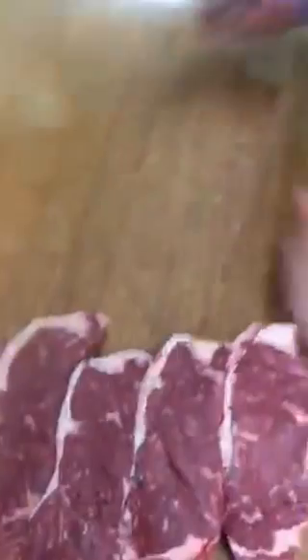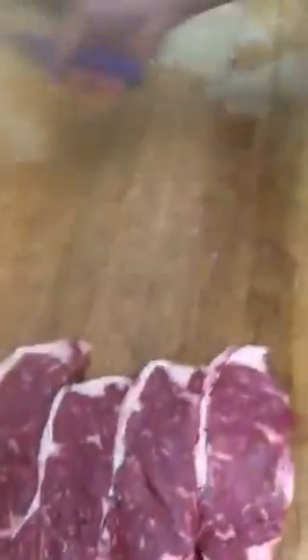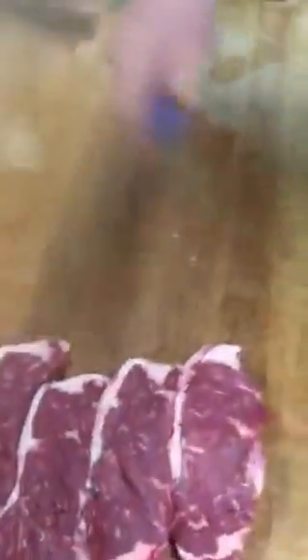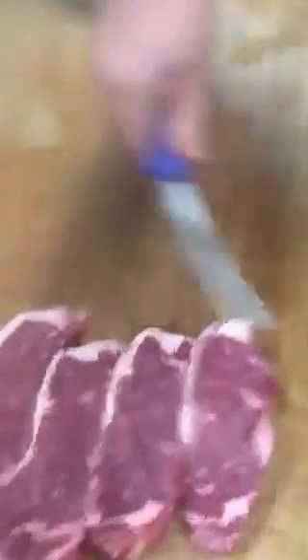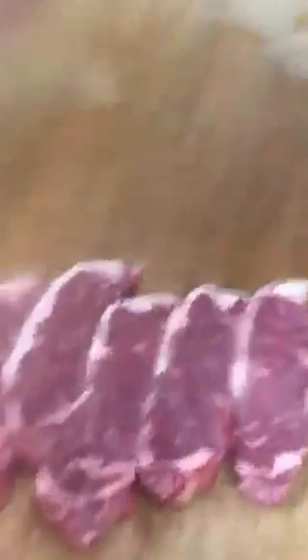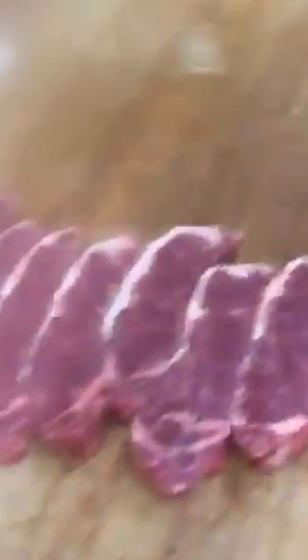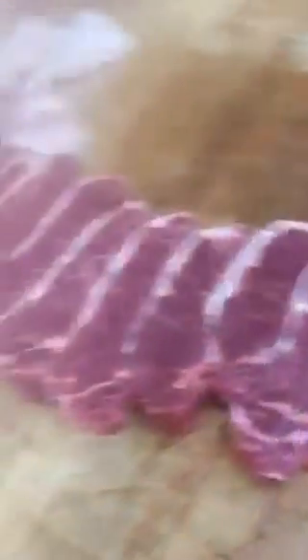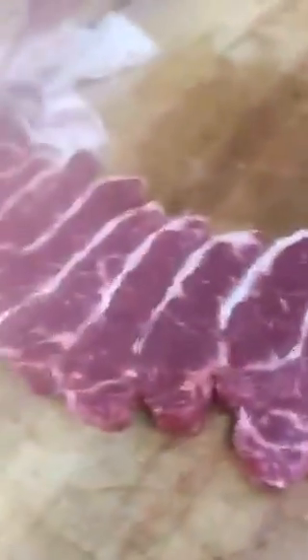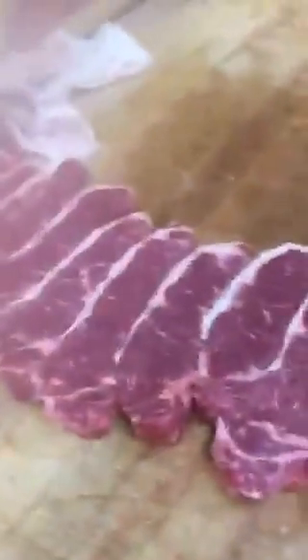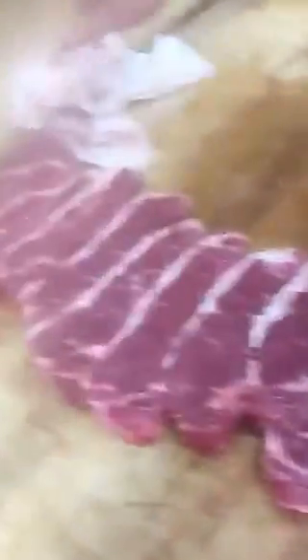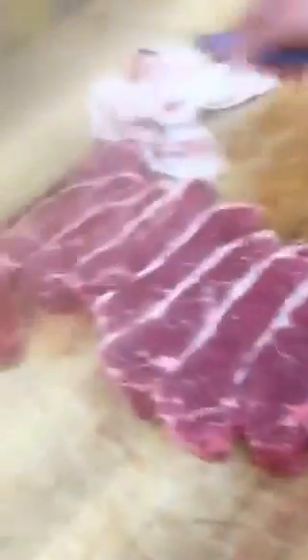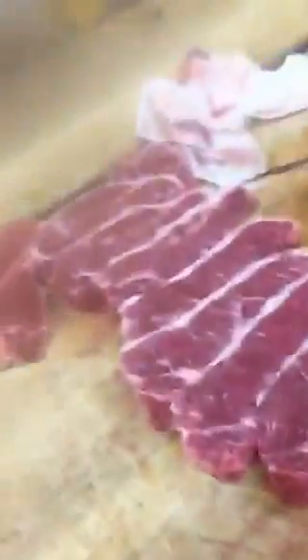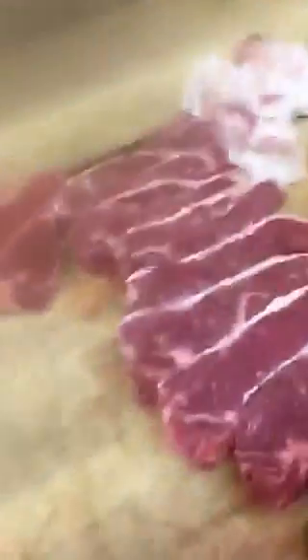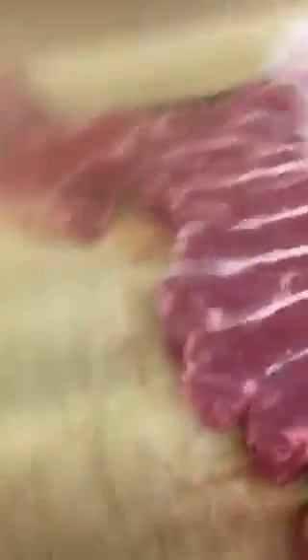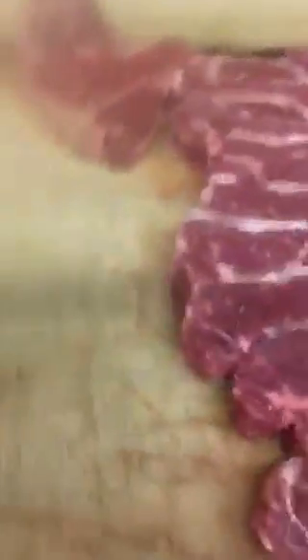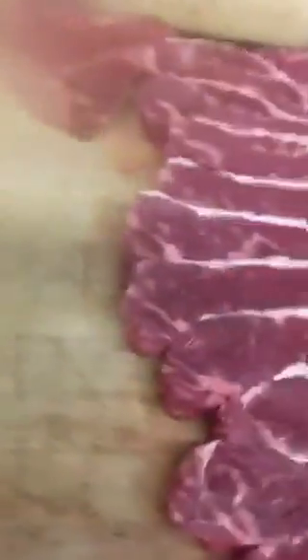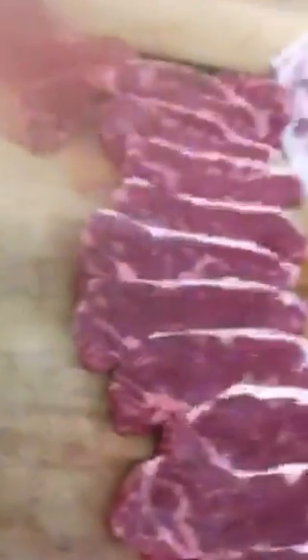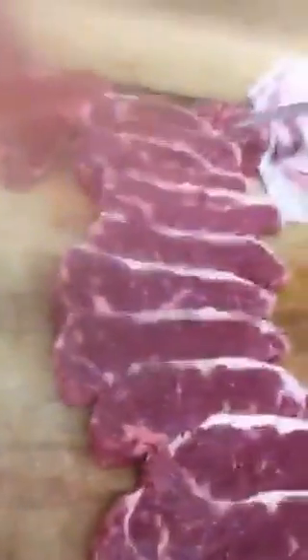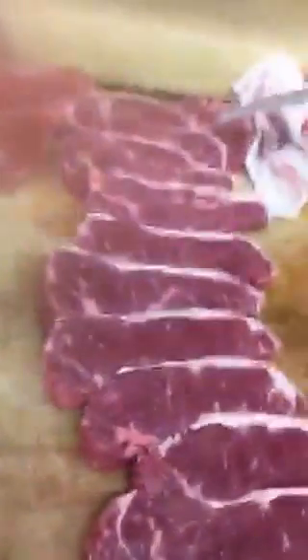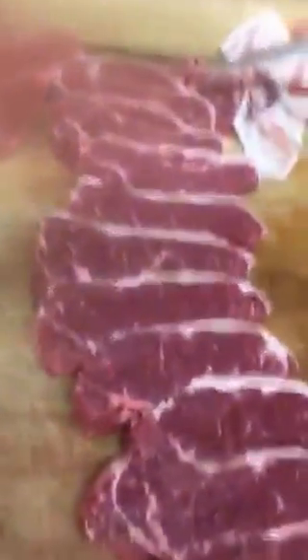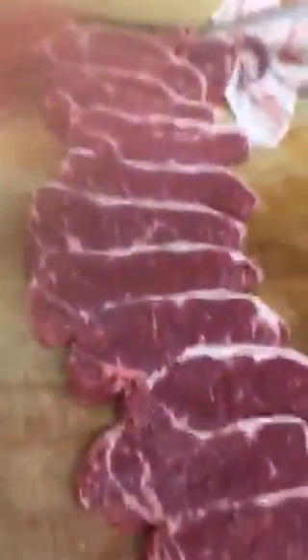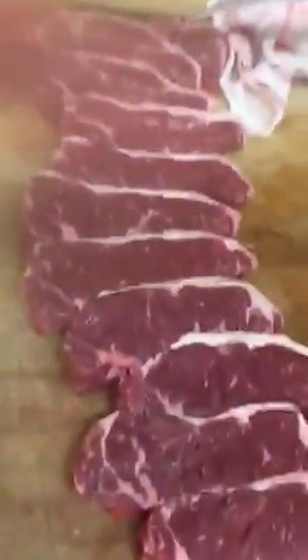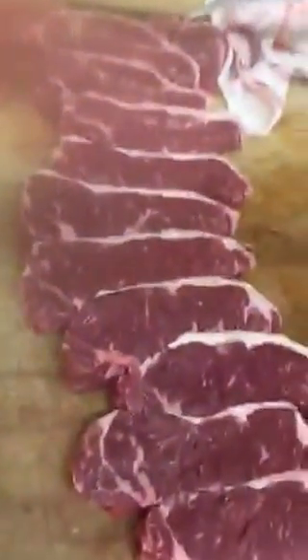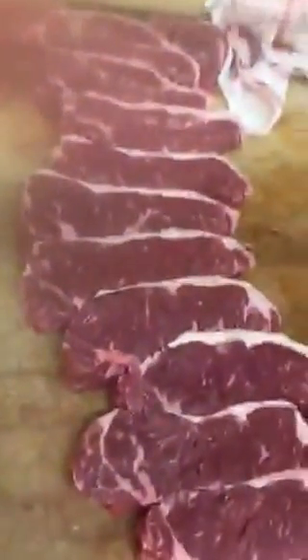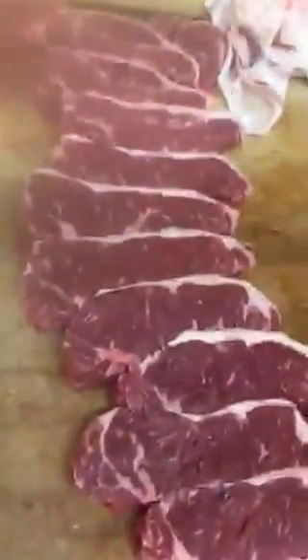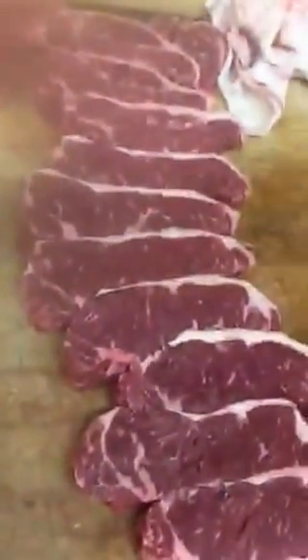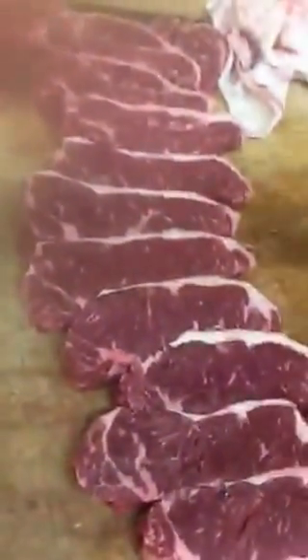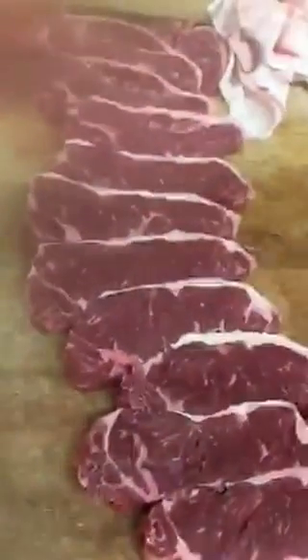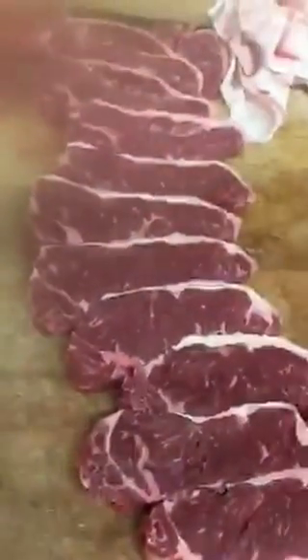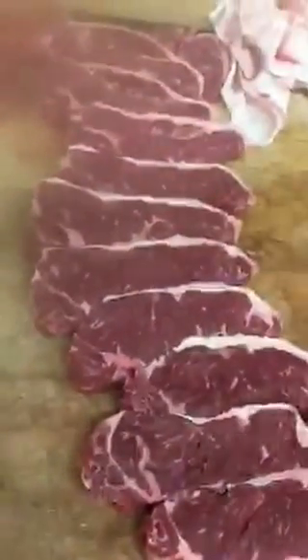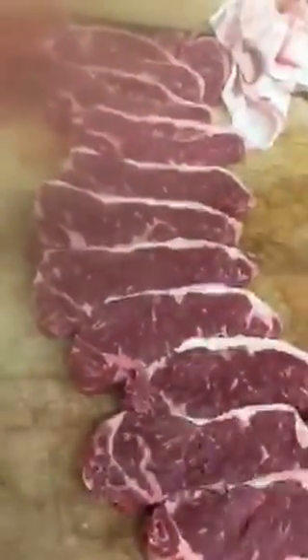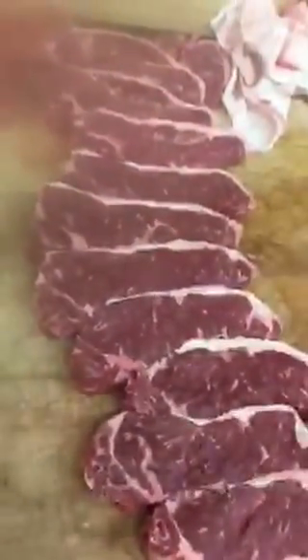Loin strip — cutting the New York steaks. Today on The Butcher: Todd Barnhouse.